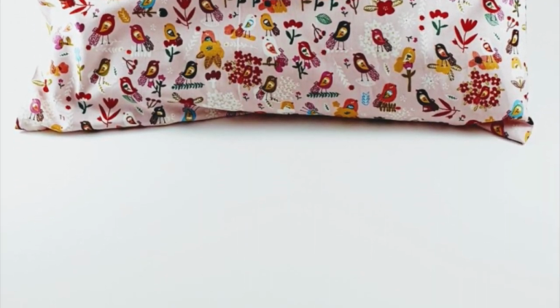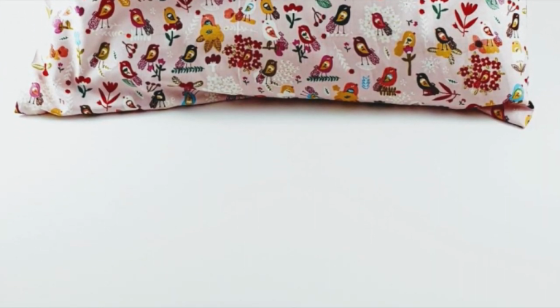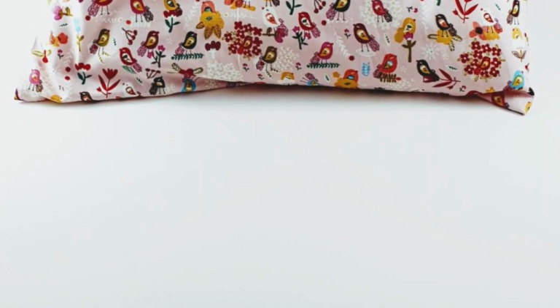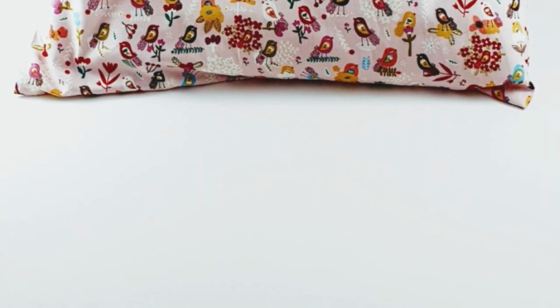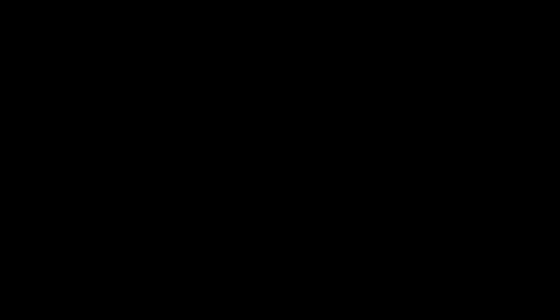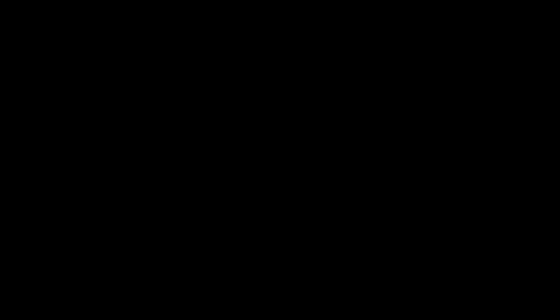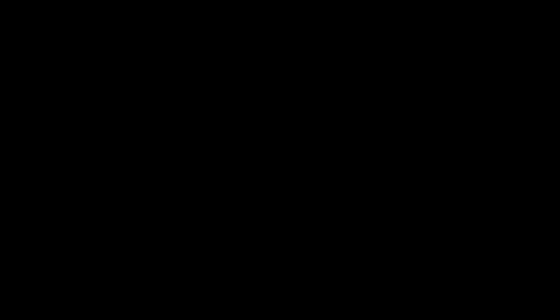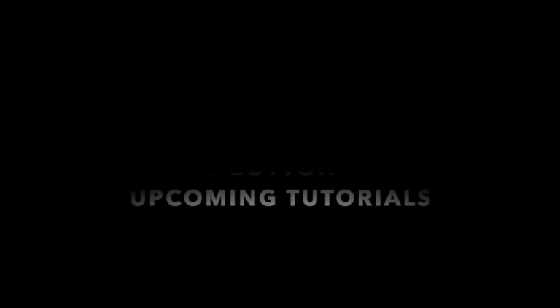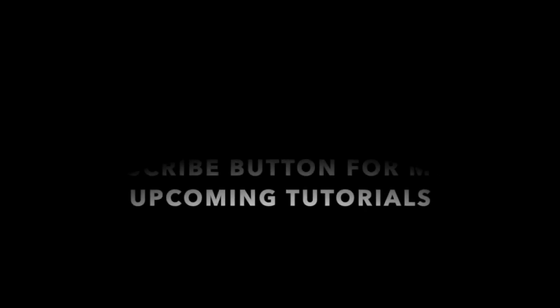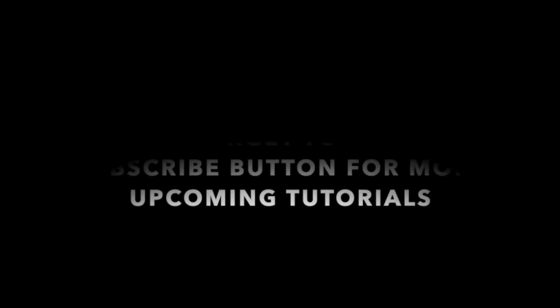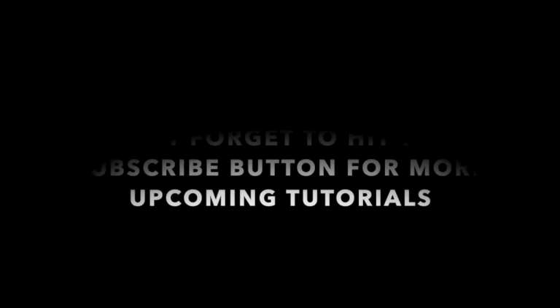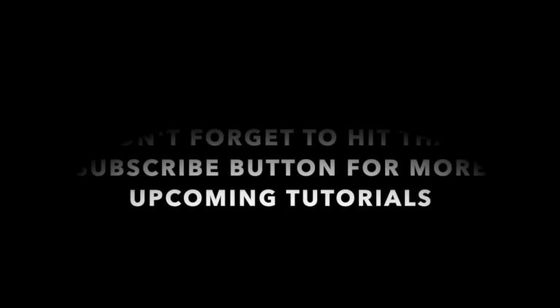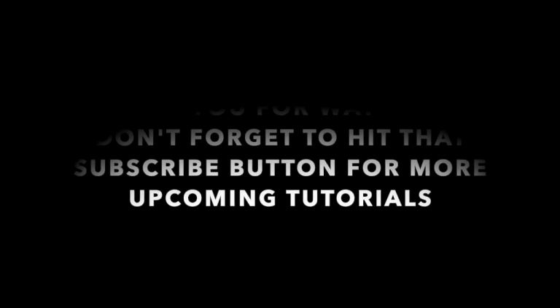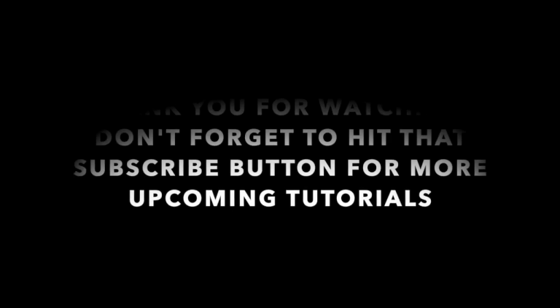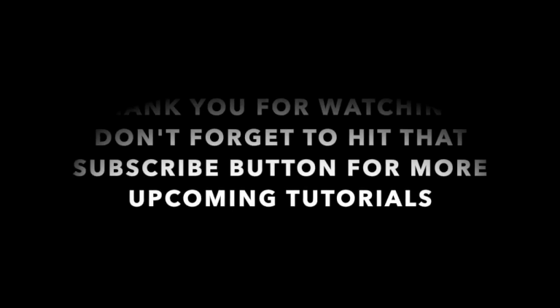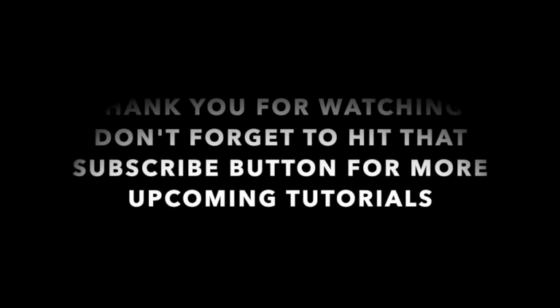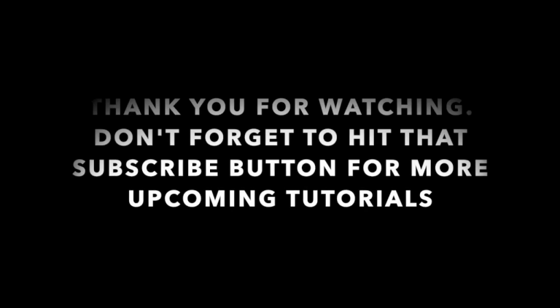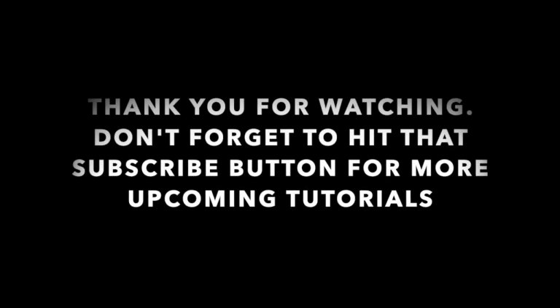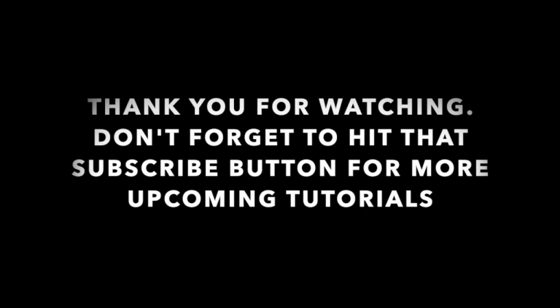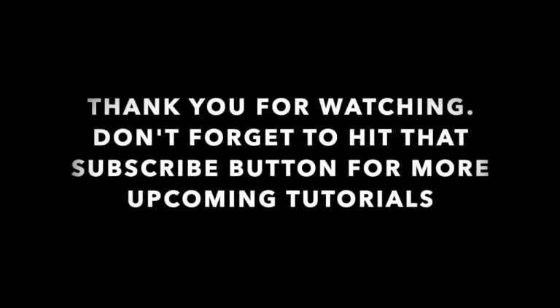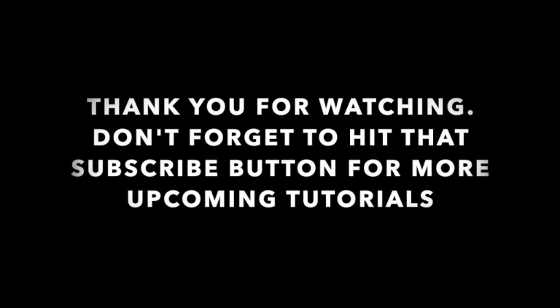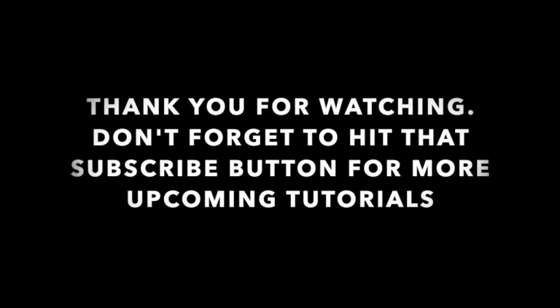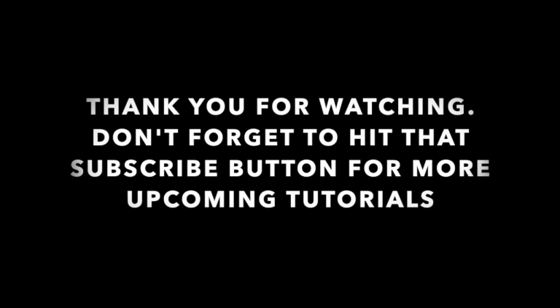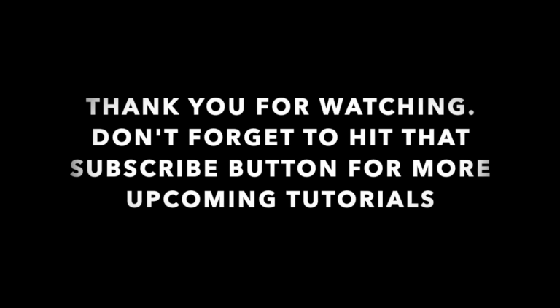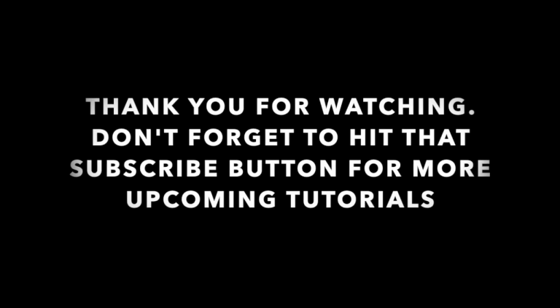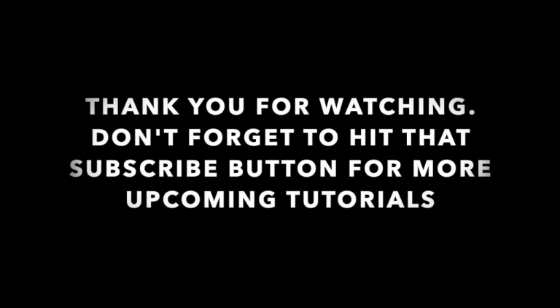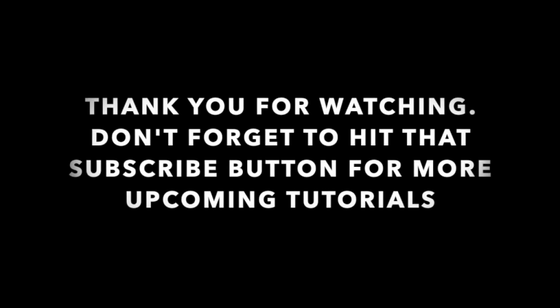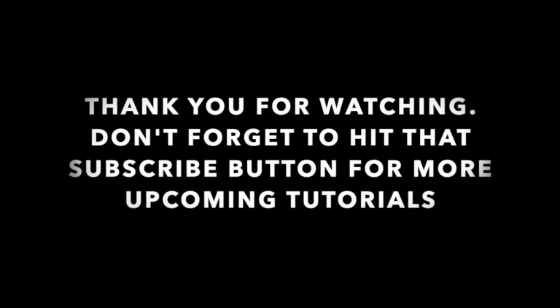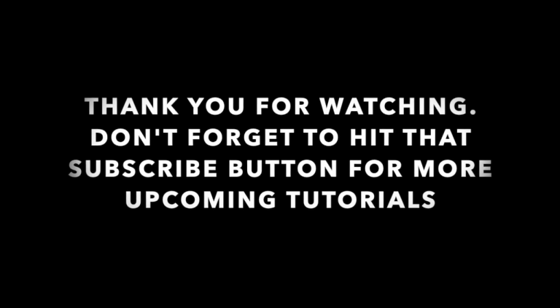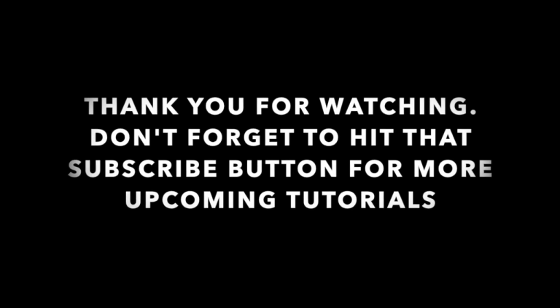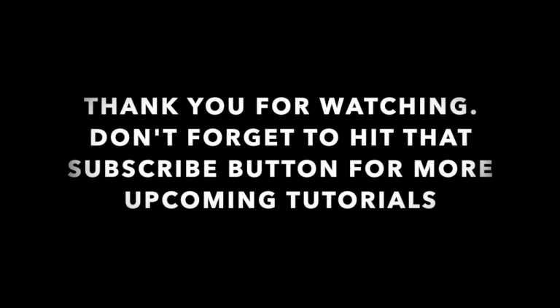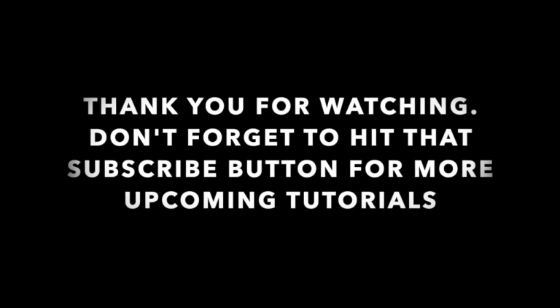Thank you for watching, don't forget to hit that subscribe button for more upcoming tutorials. I'll see you in the next video.